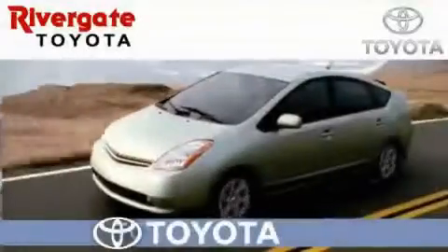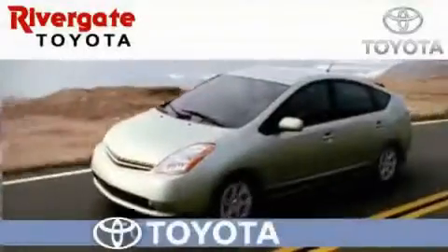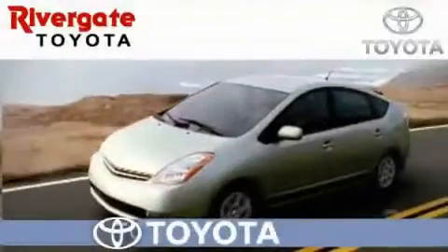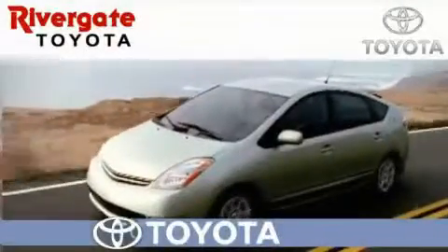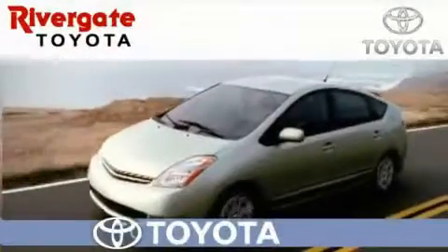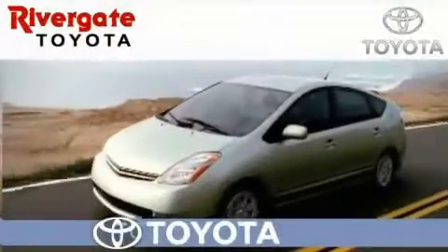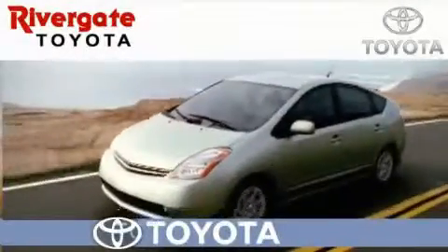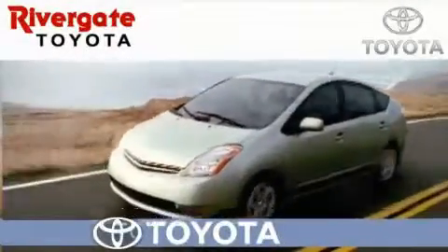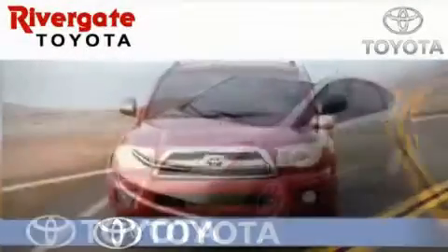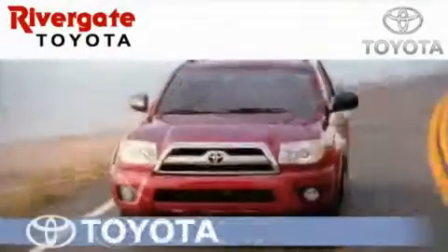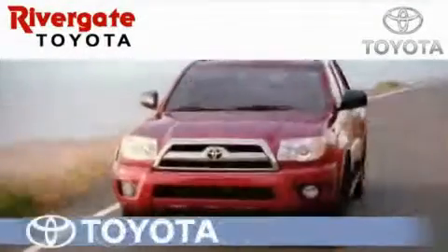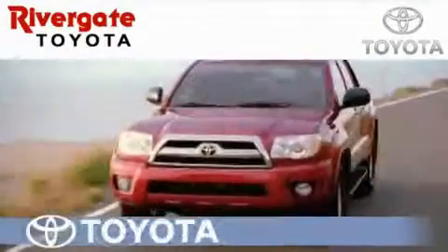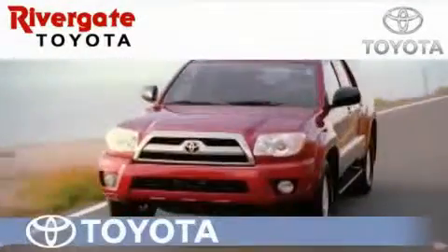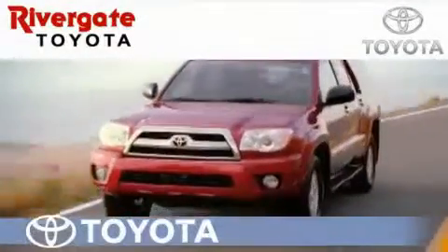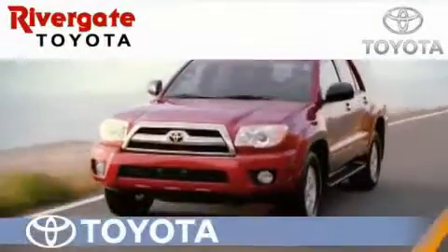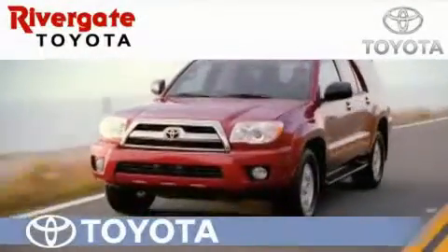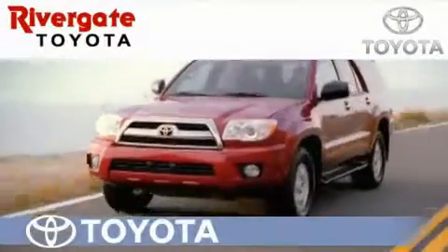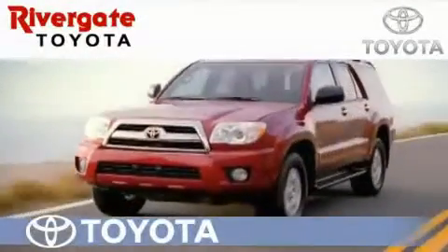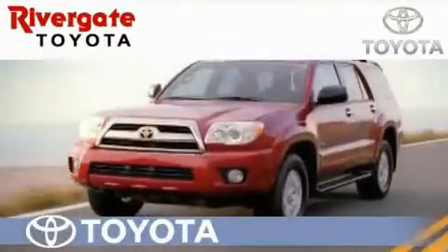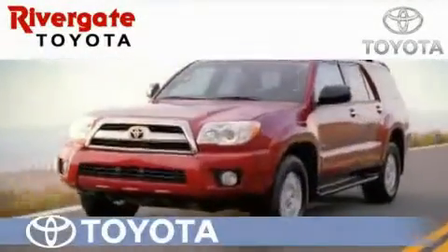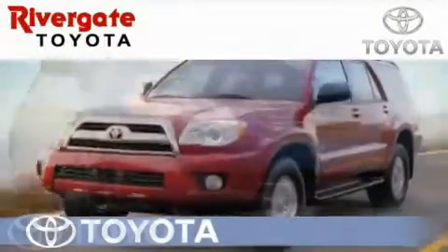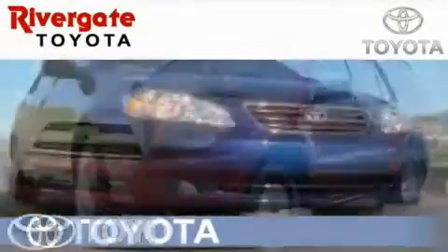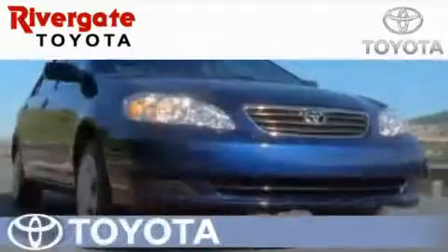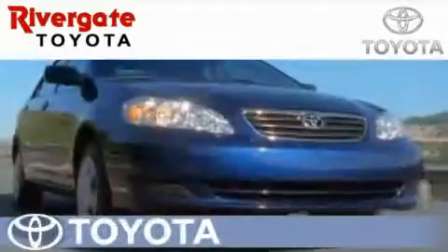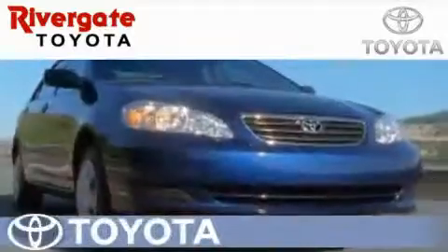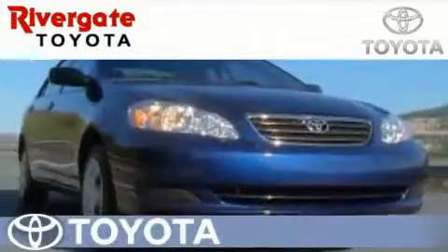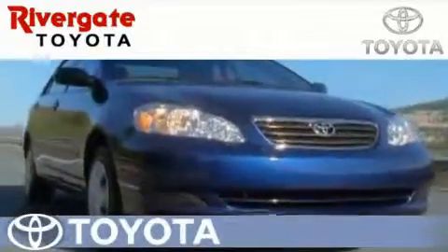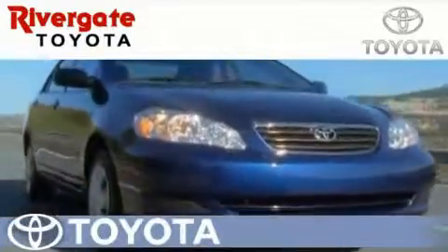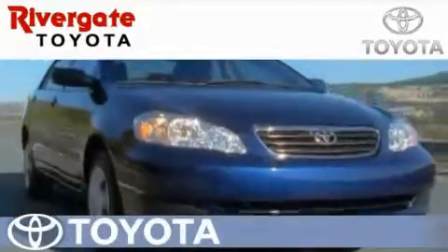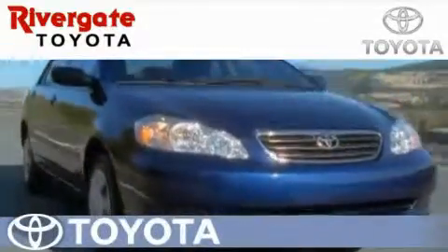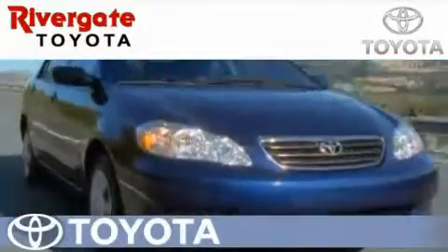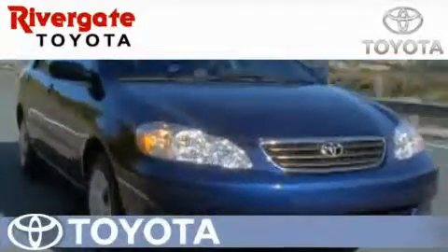Welcome to Rivergate Toyota Scion, the number one certified Toyota dealer in Tennessee and home of the best deals.